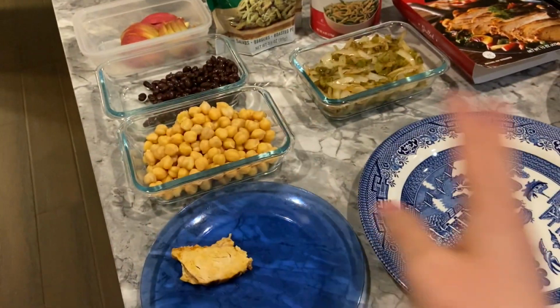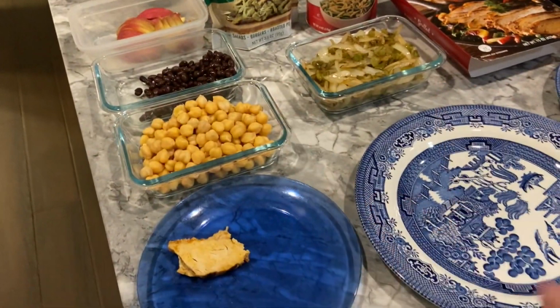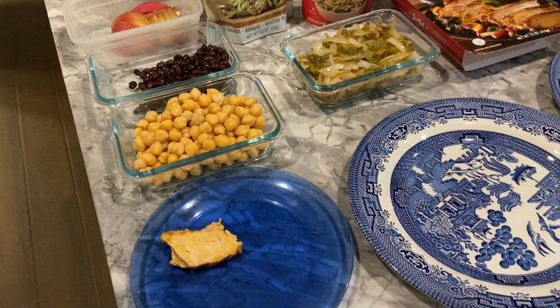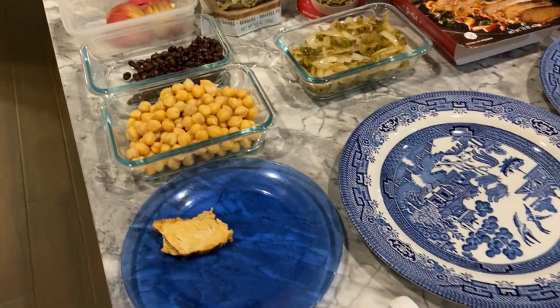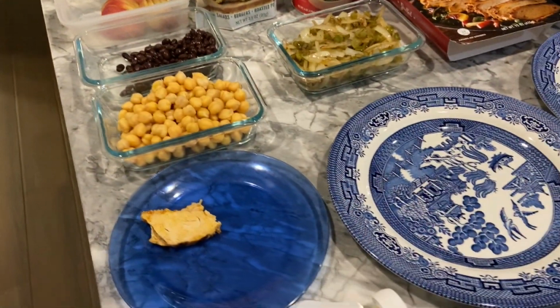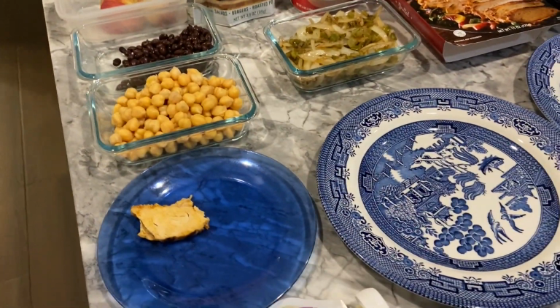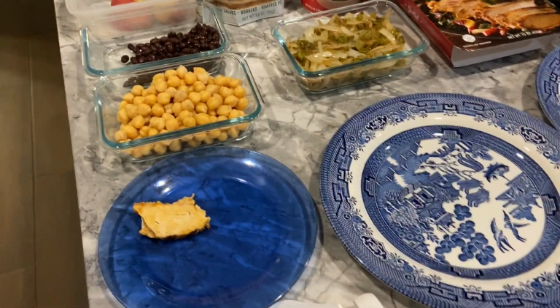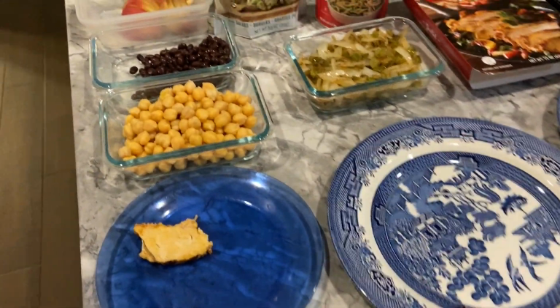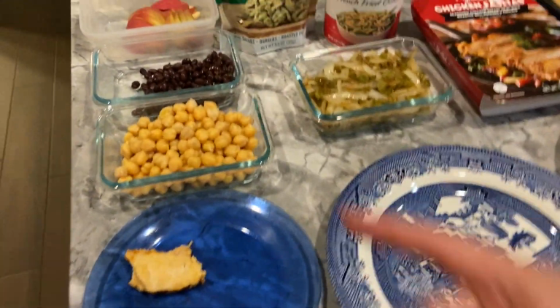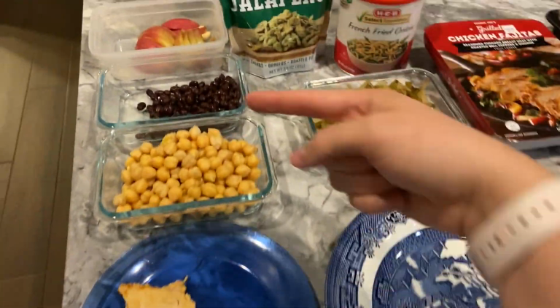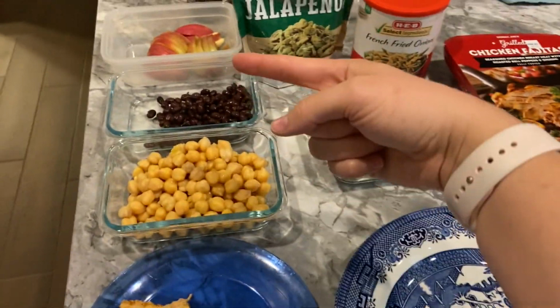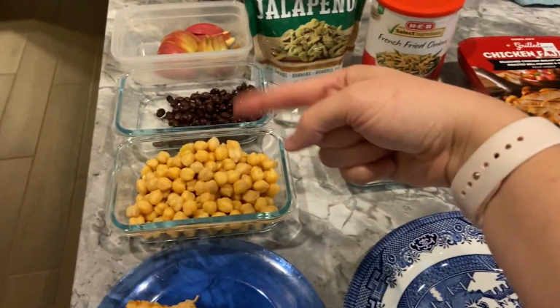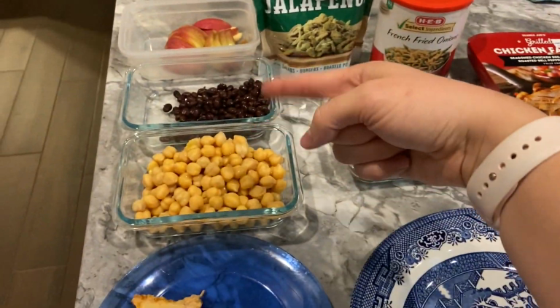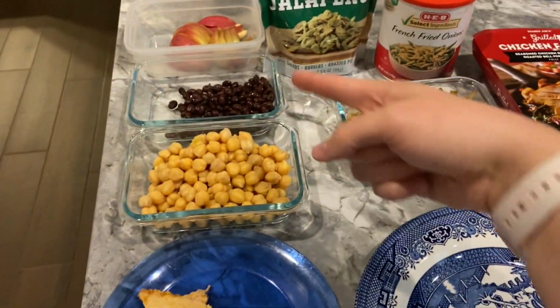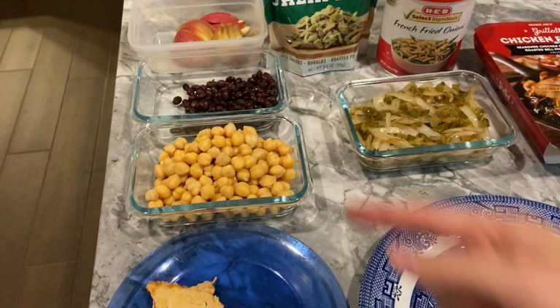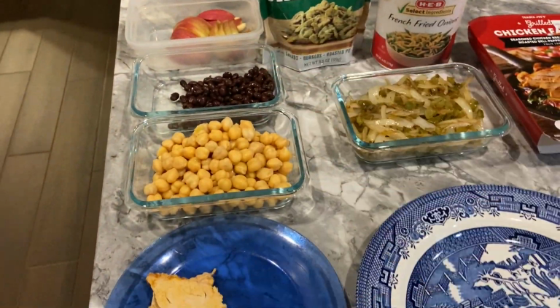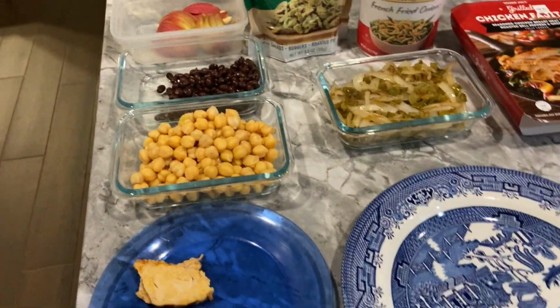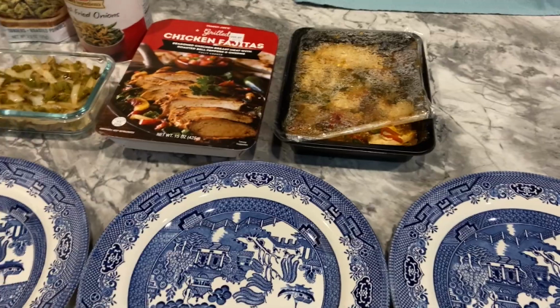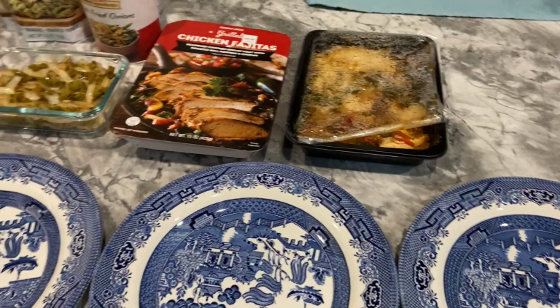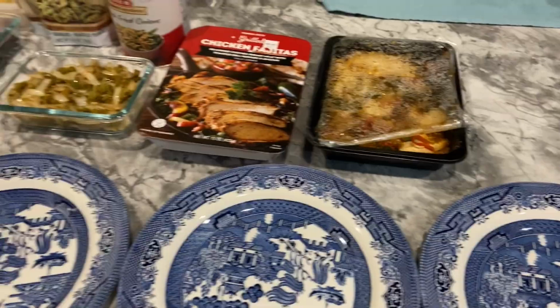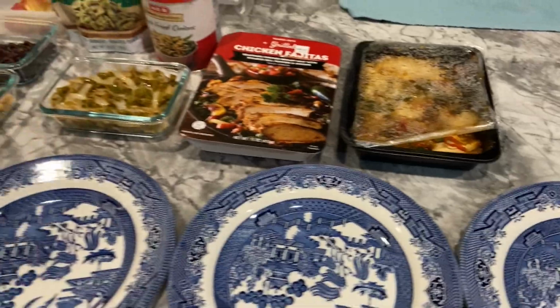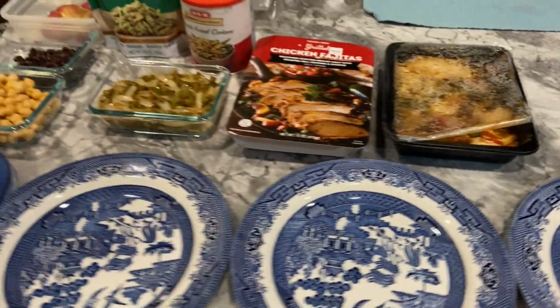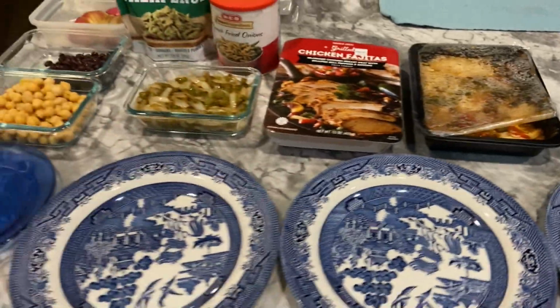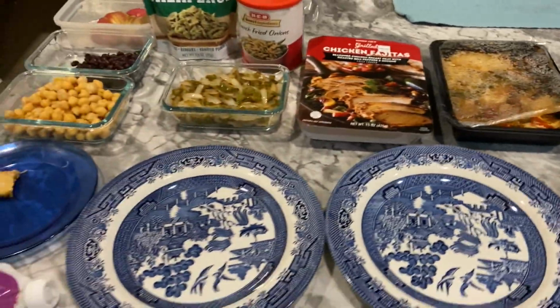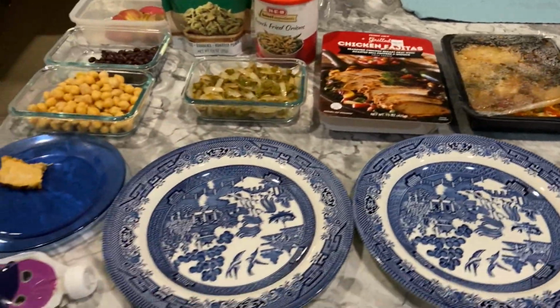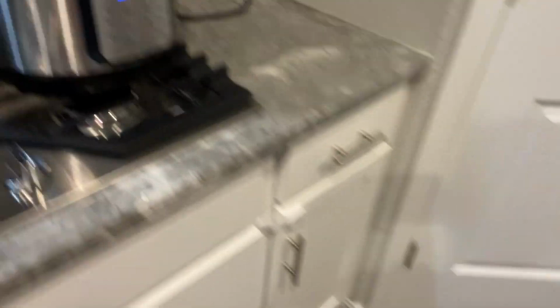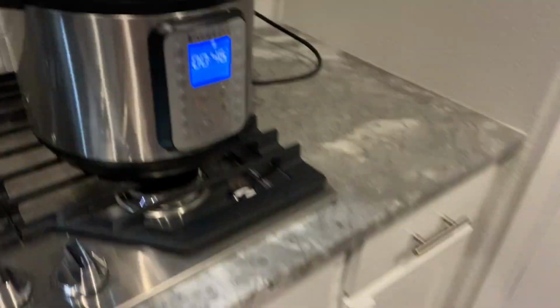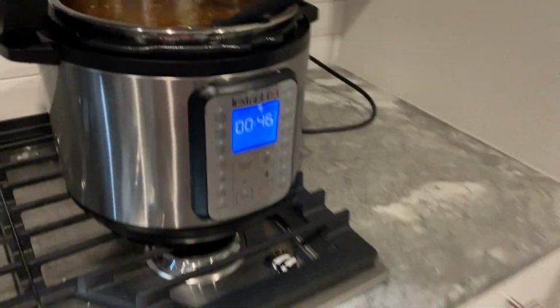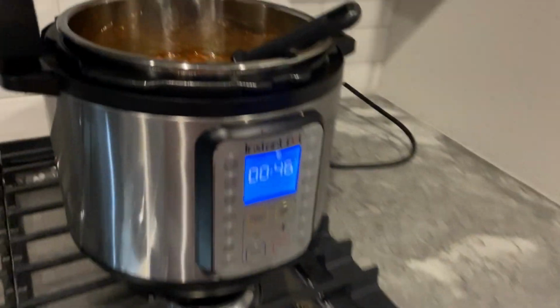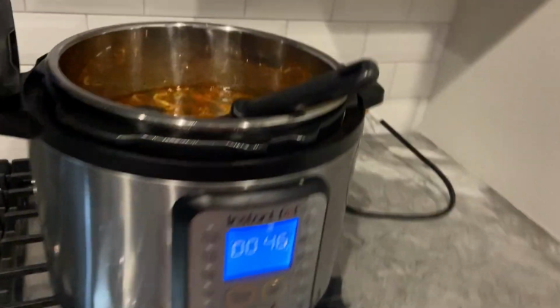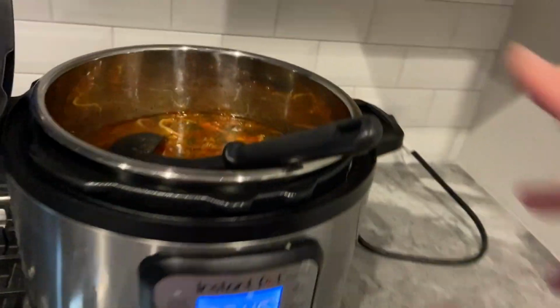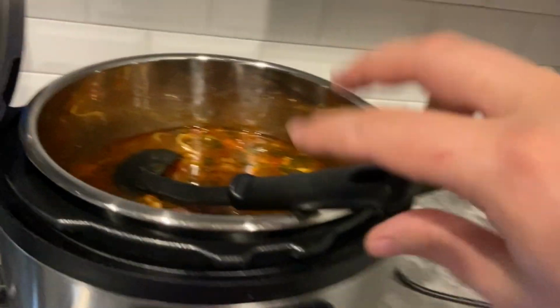I've got the crunchy taco shells, and I set Stella's out so it can cool. I also have some green beans in here for her in case she doesn't want to go to town on the veggies, which usually she likes. That's going to be for dinner.